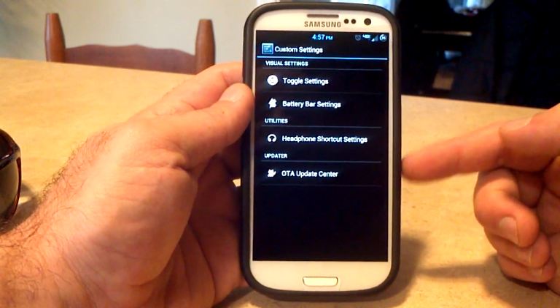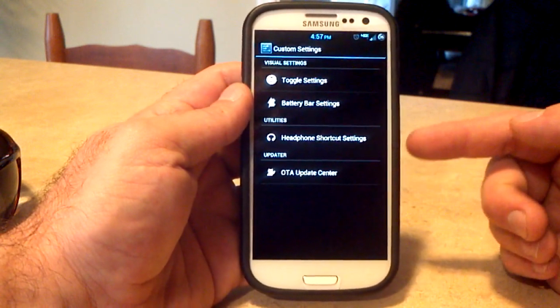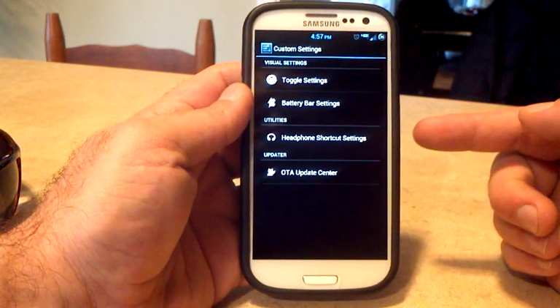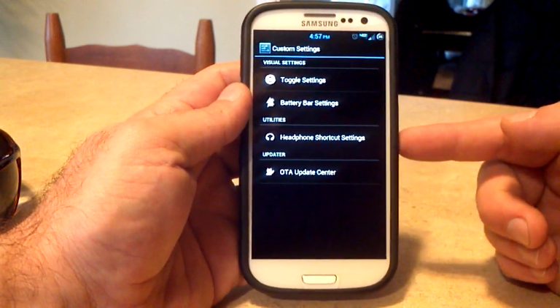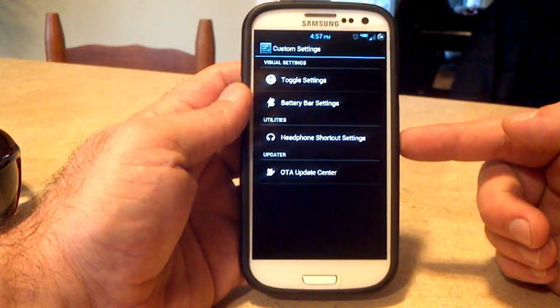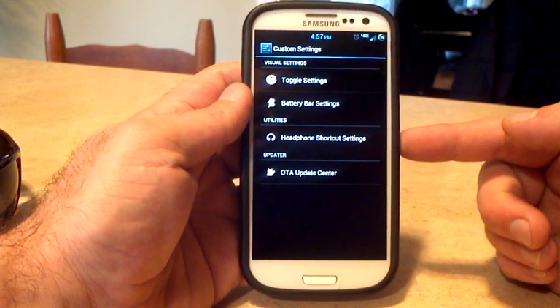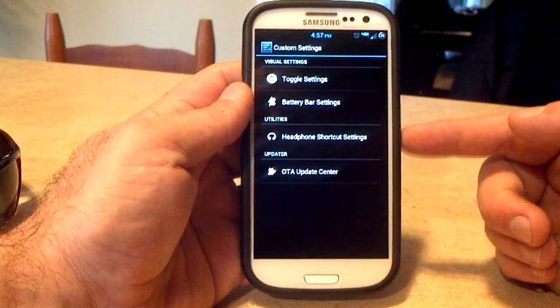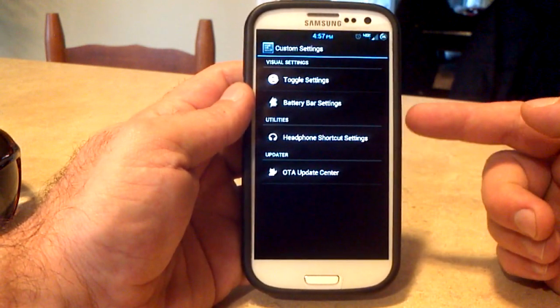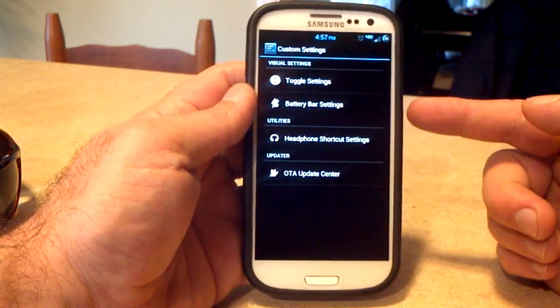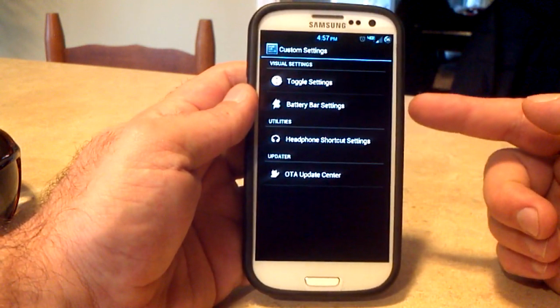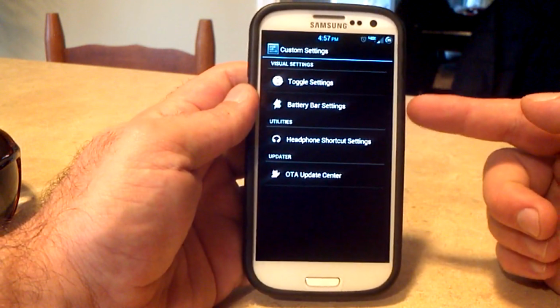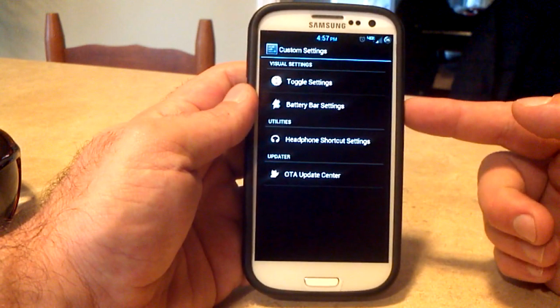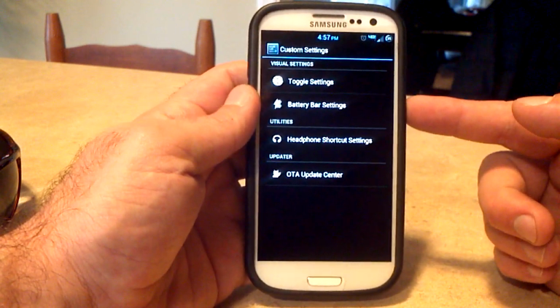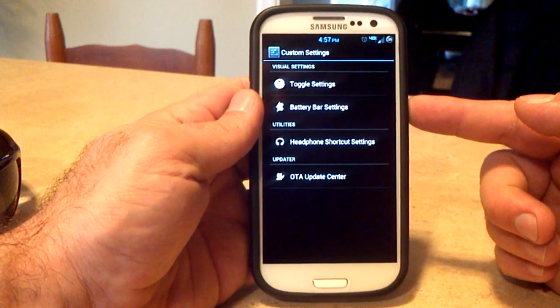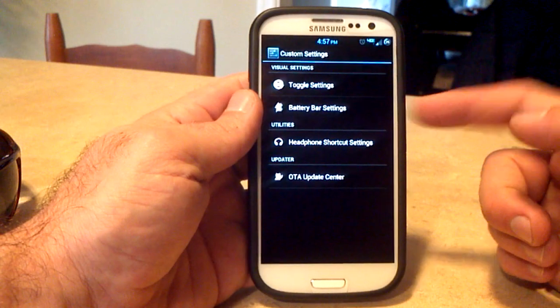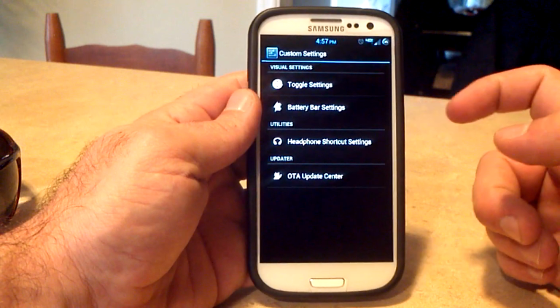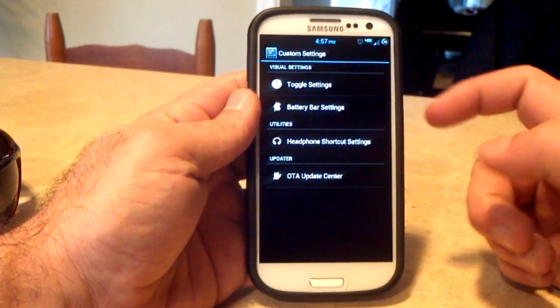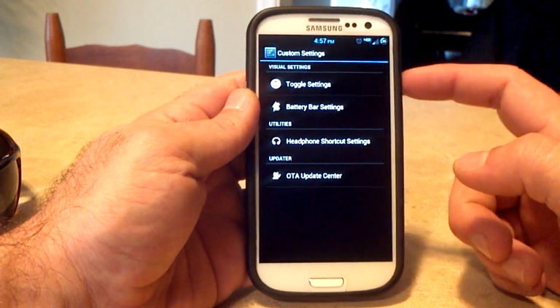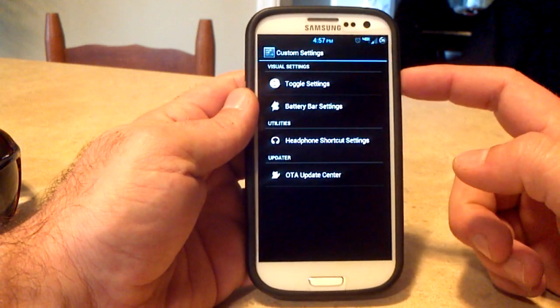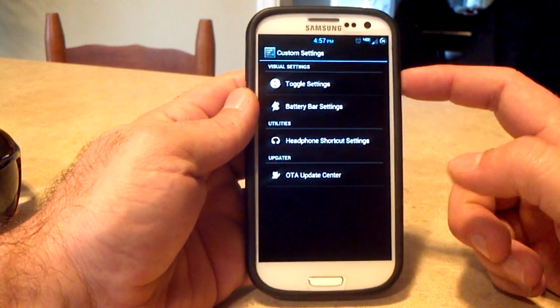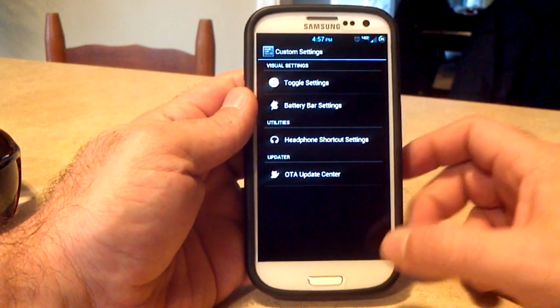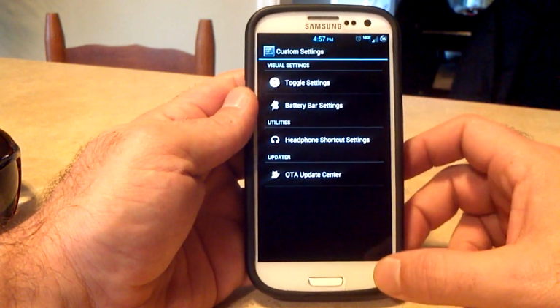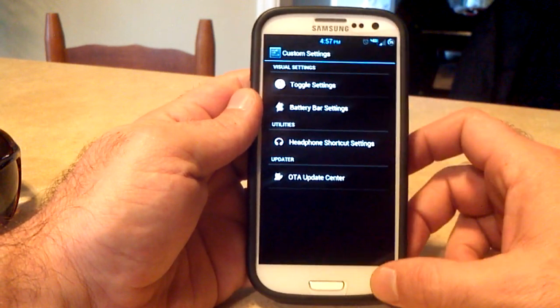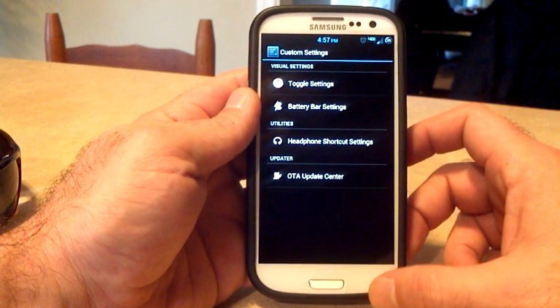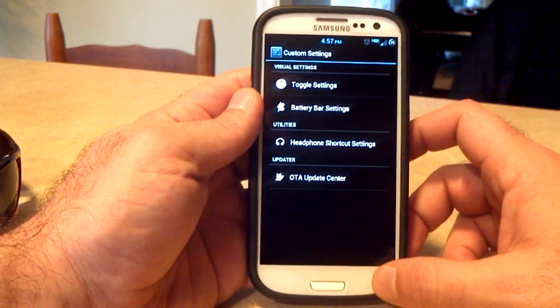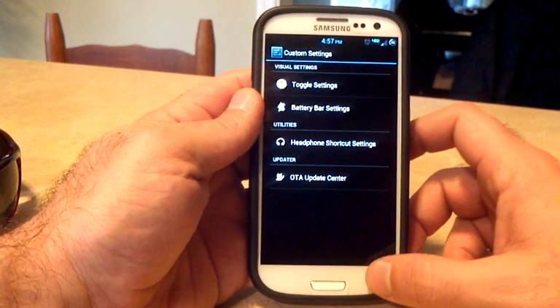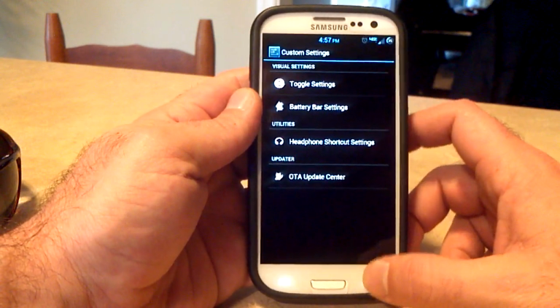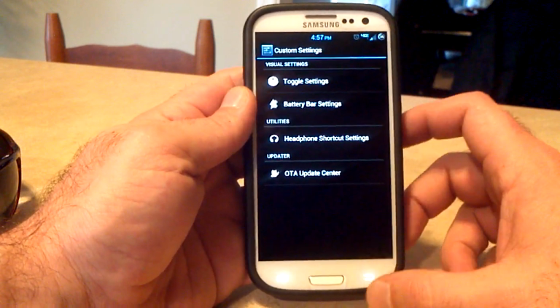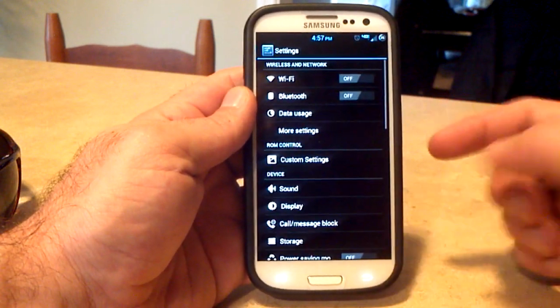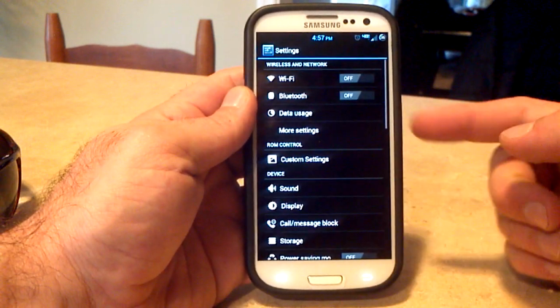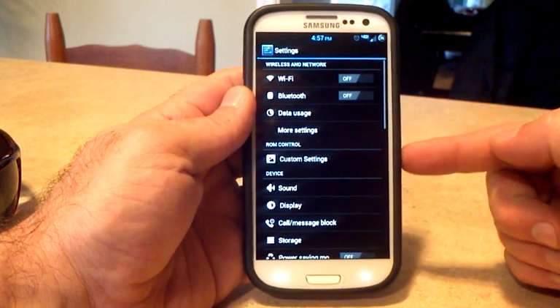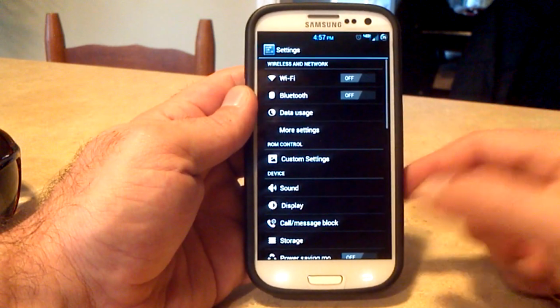You also have headphone shortcut settings, battery bar settings, and toggle settings — all in your custom settings menu.